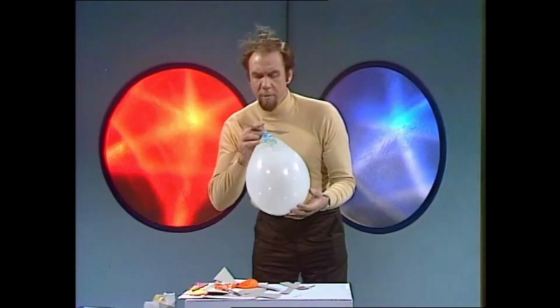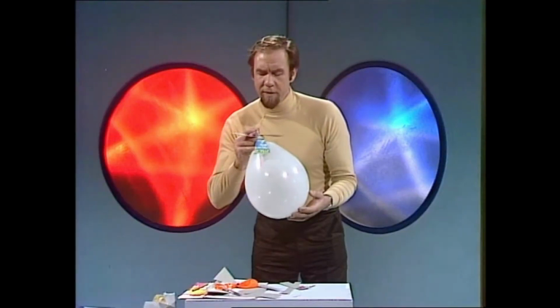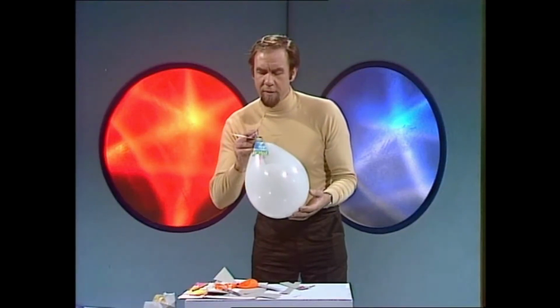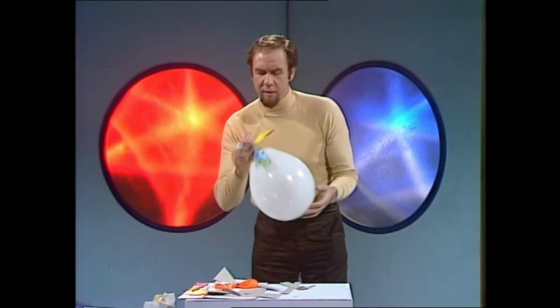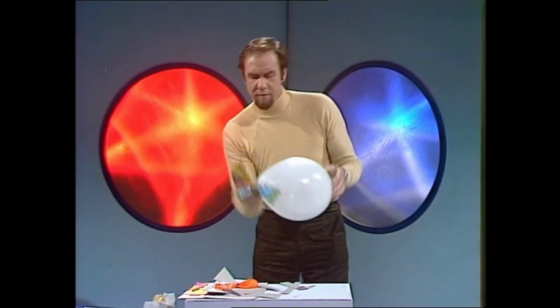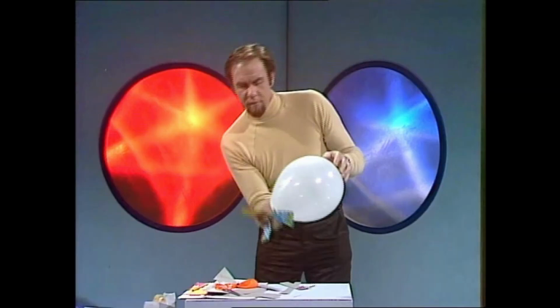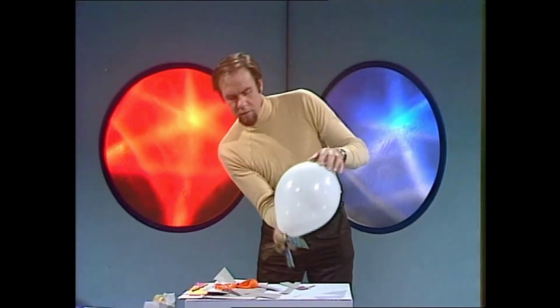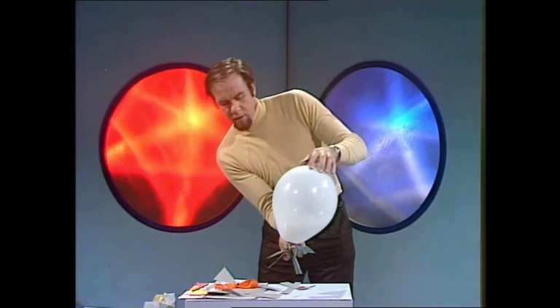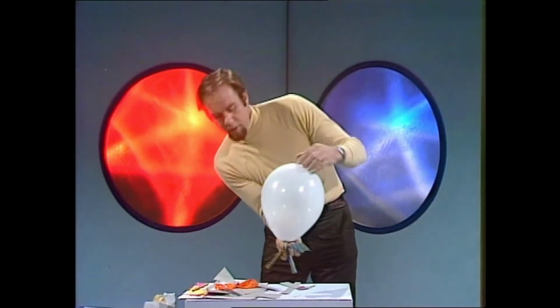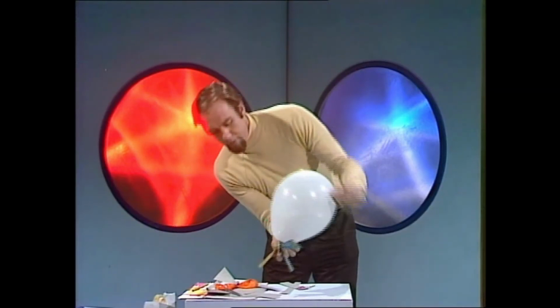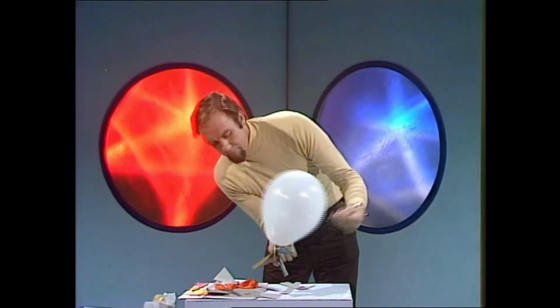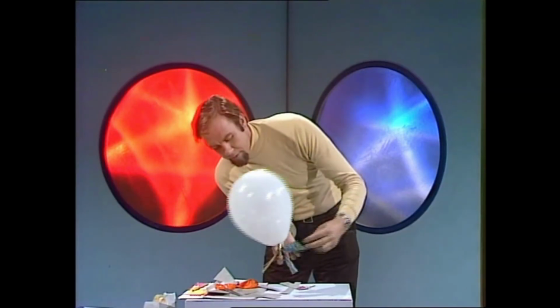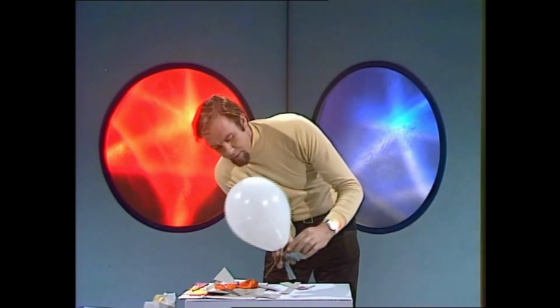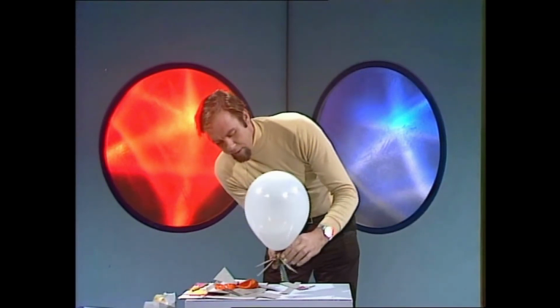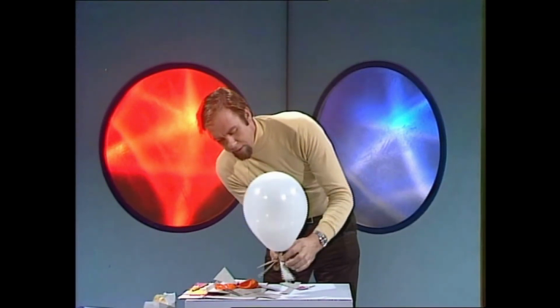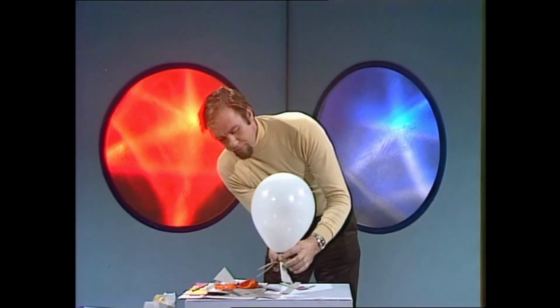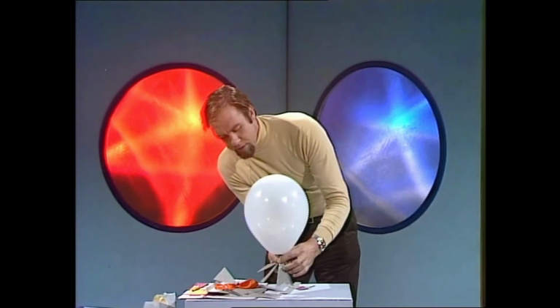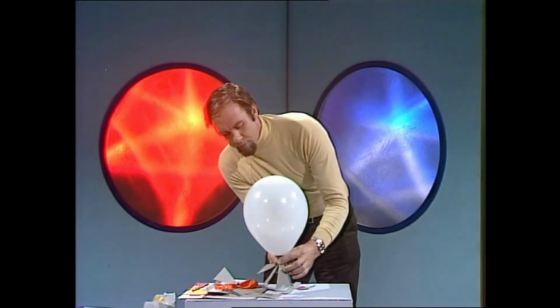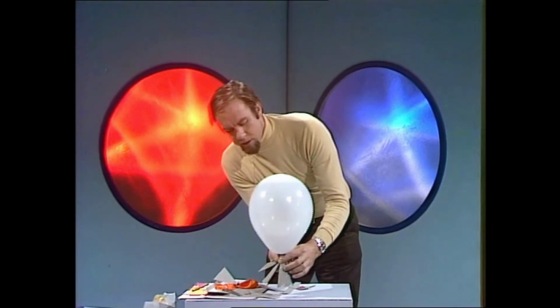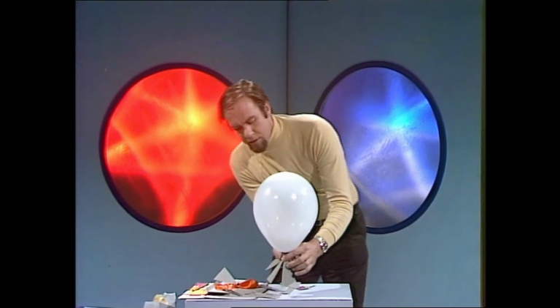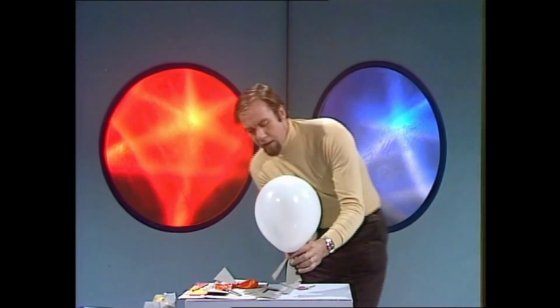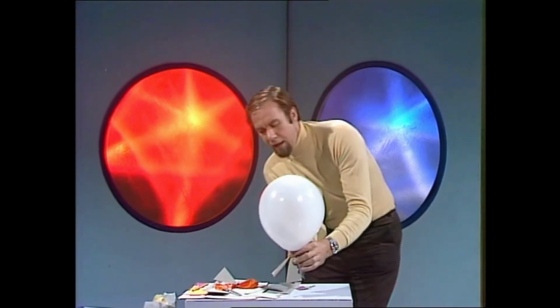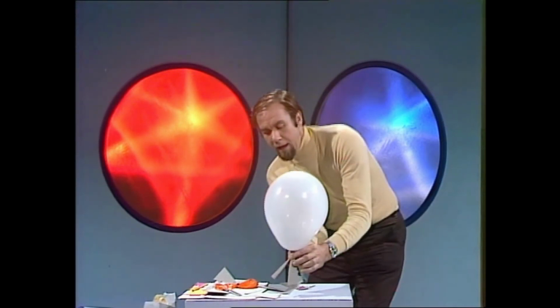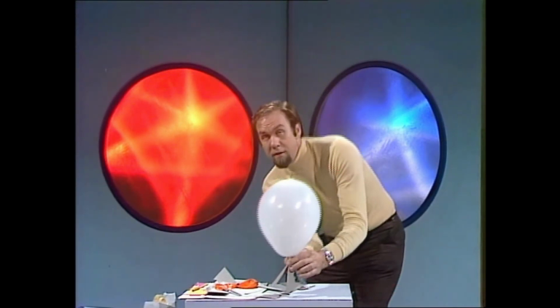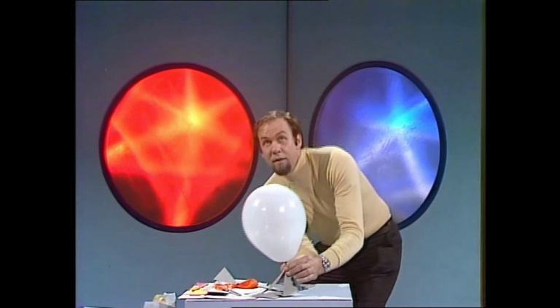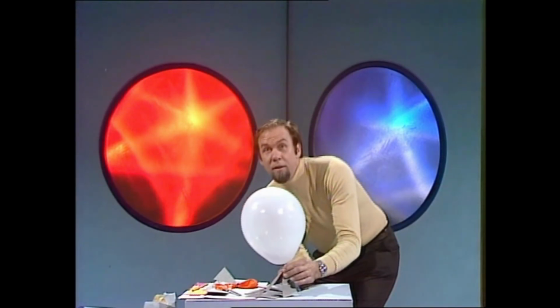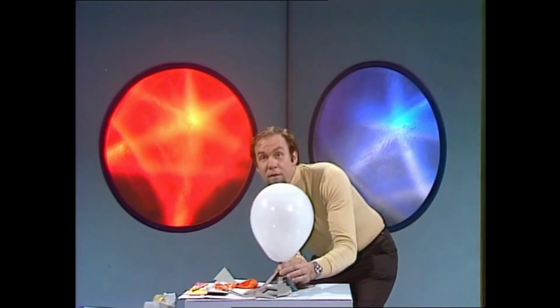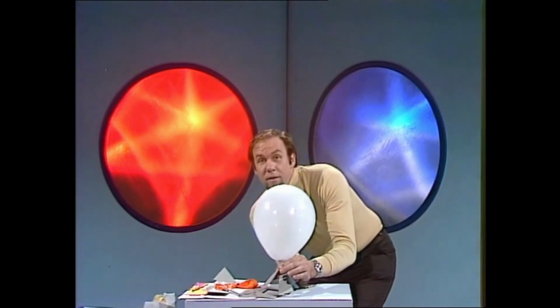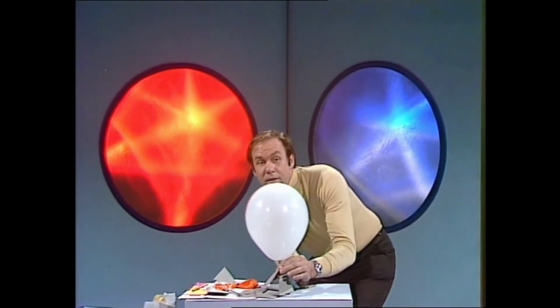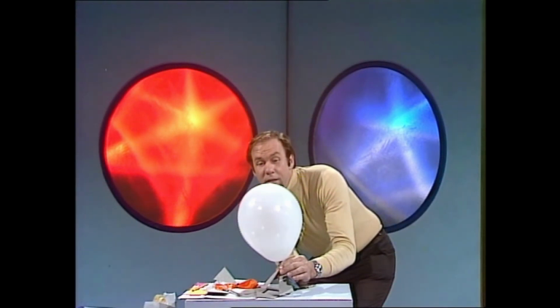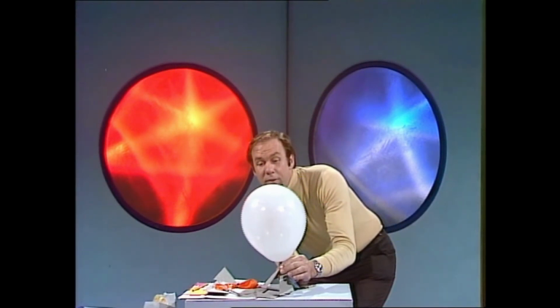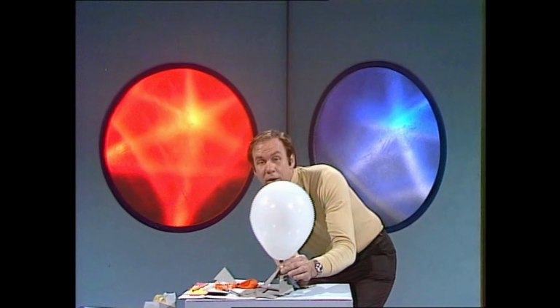Finger on the end, turn it over, get the fins into position, and here we go.